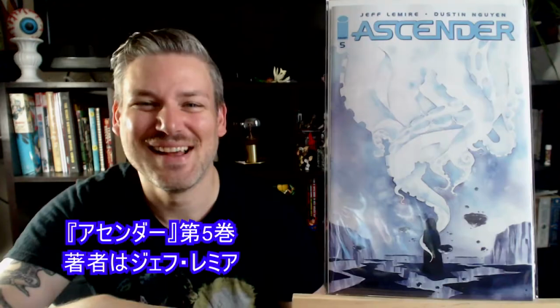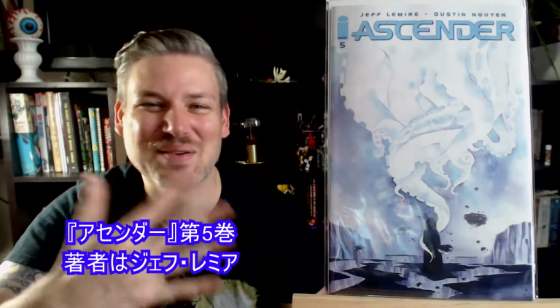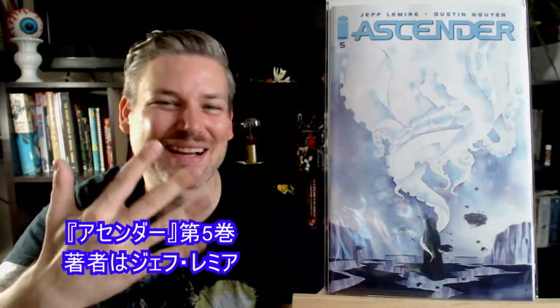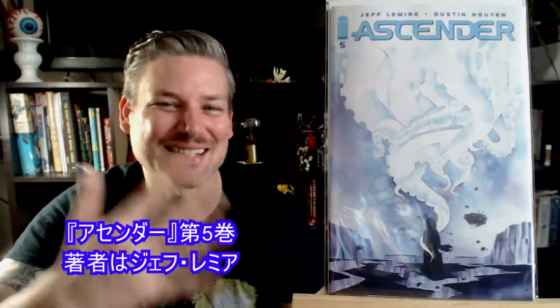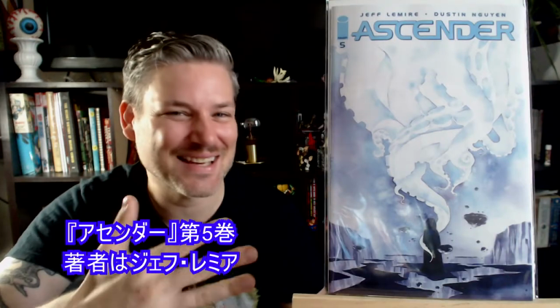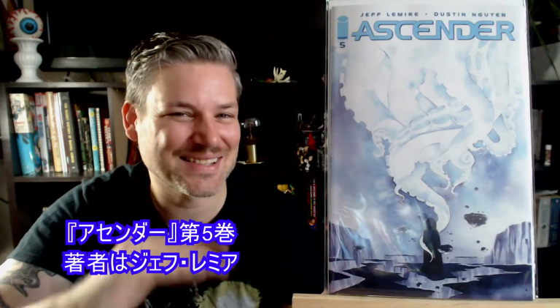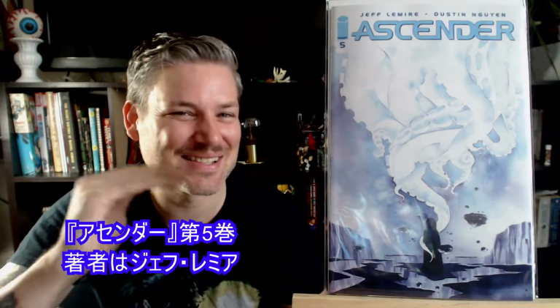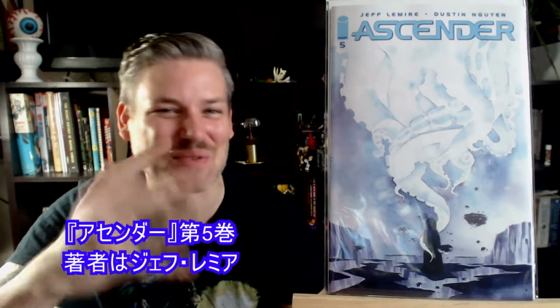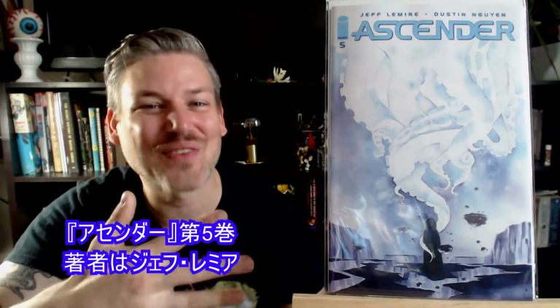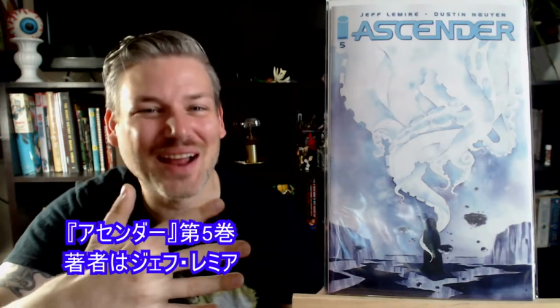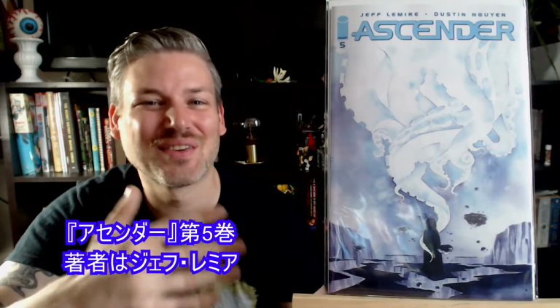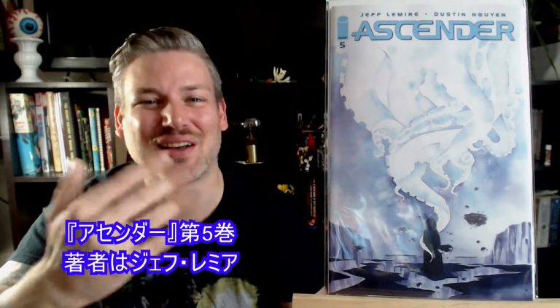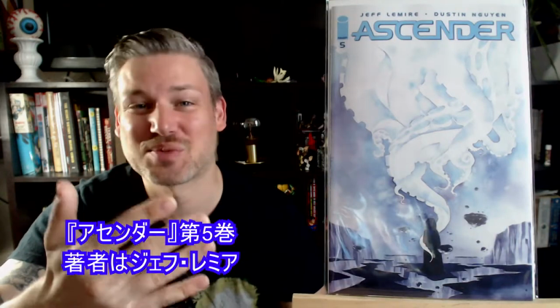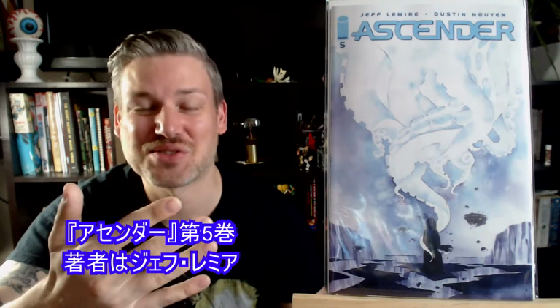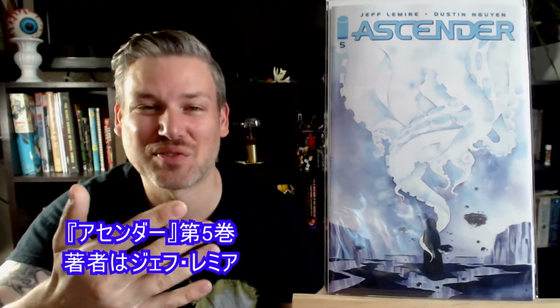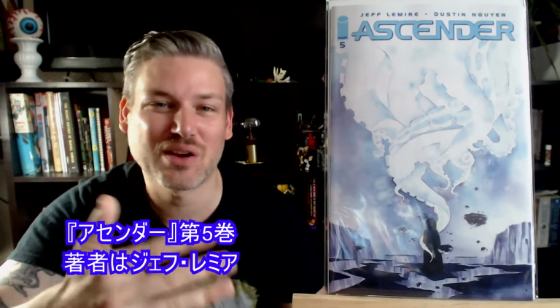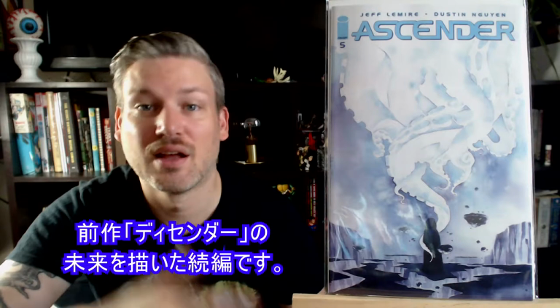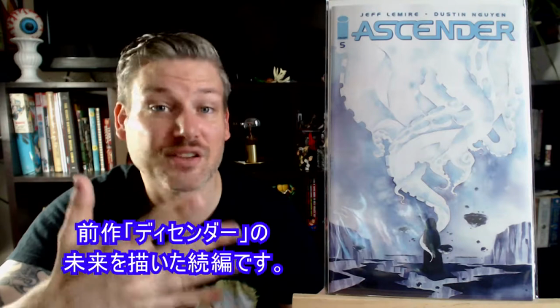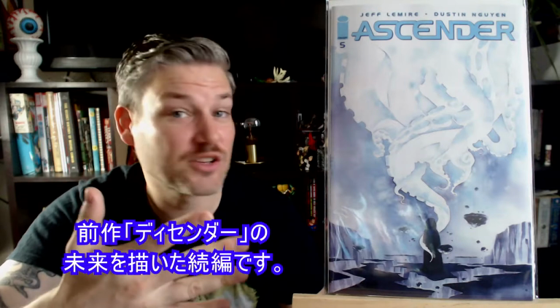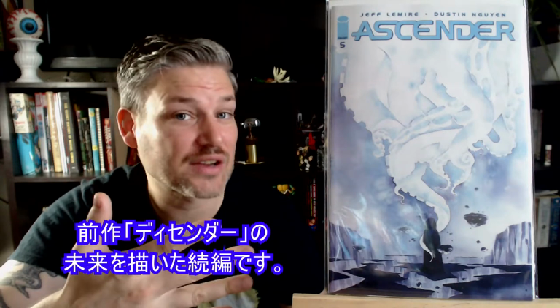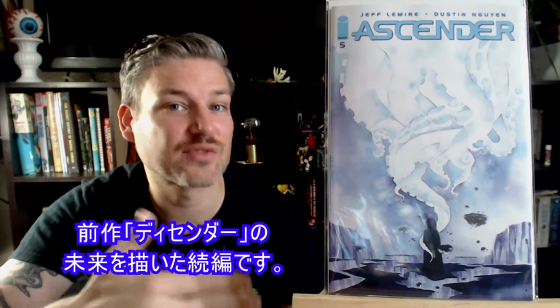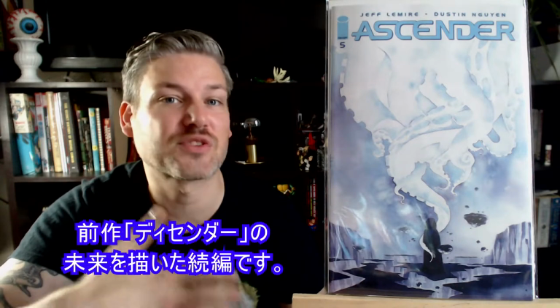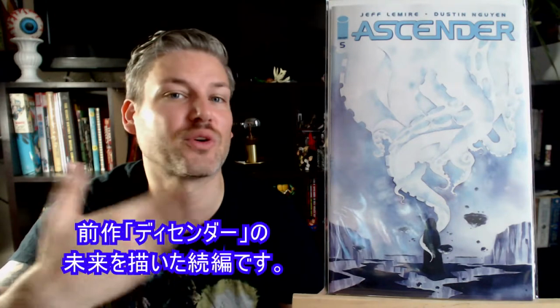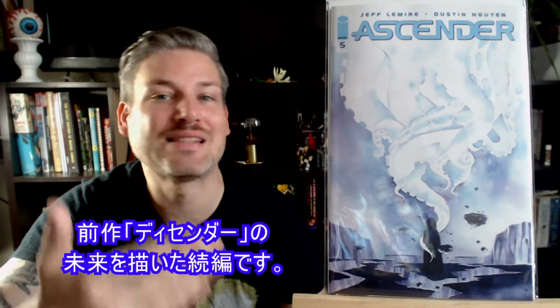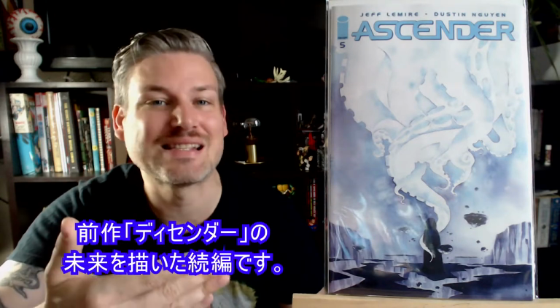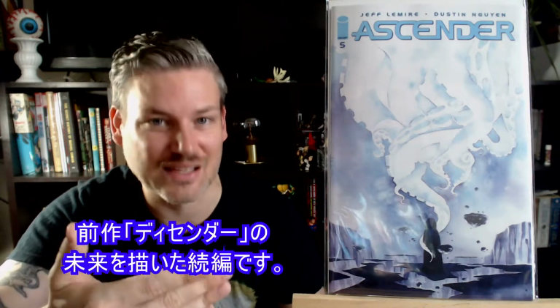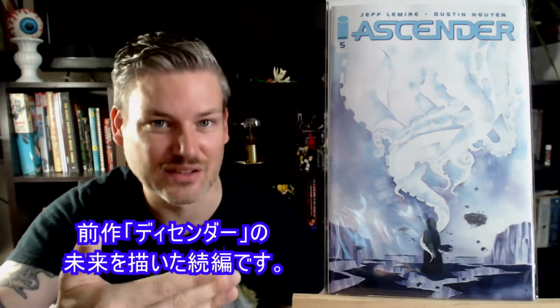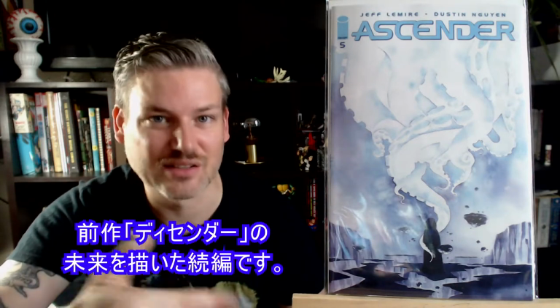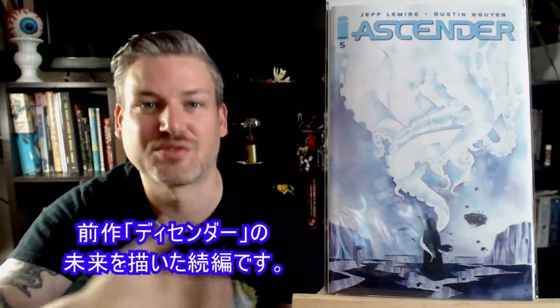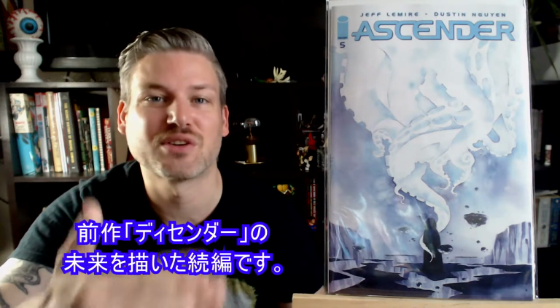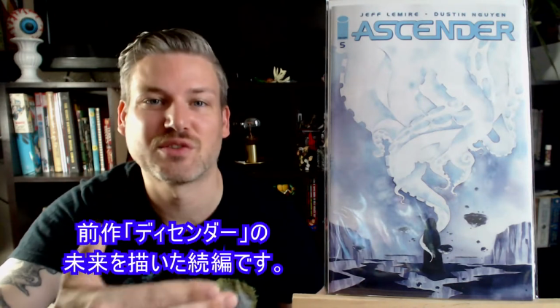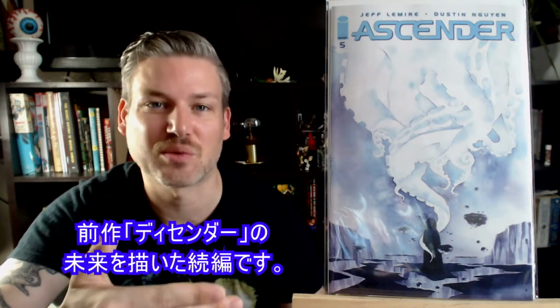Here we got Descender, number 5, by Jeff Lemire. It's a continuation from that story — it's a few years in the future from that.